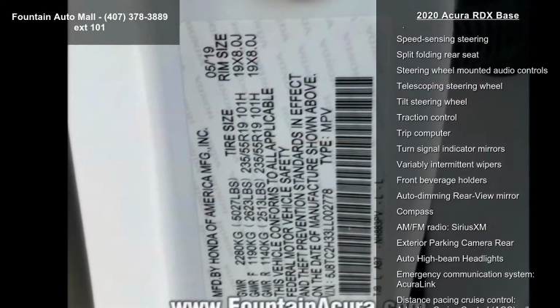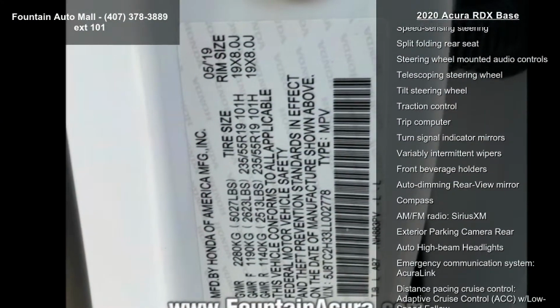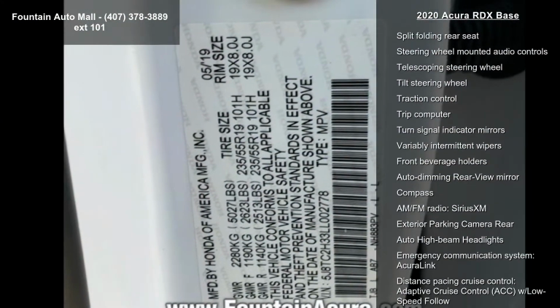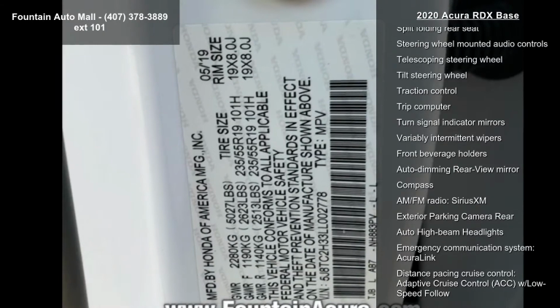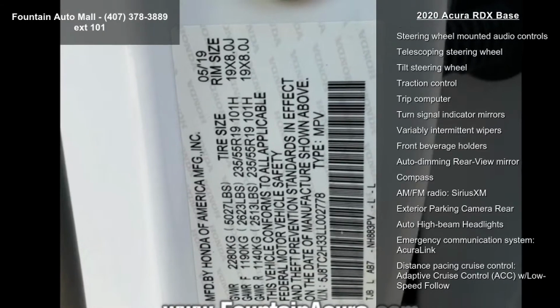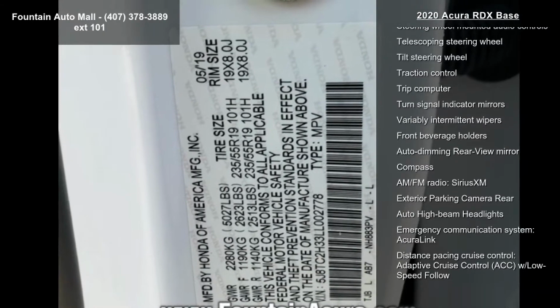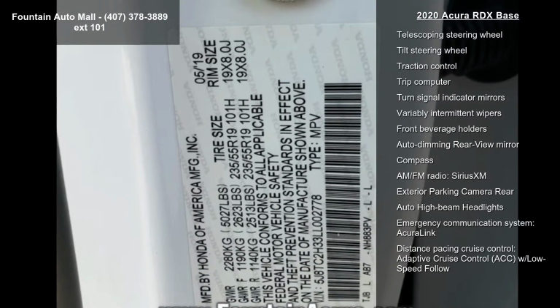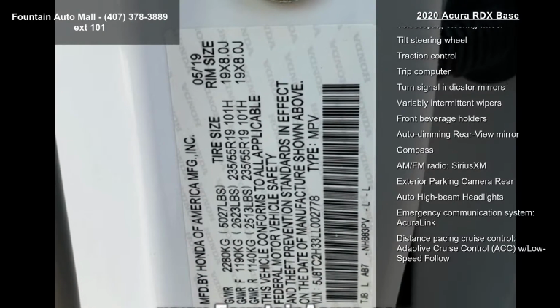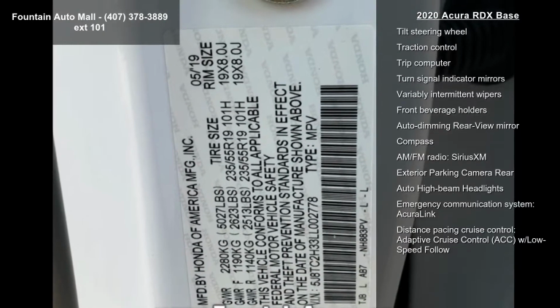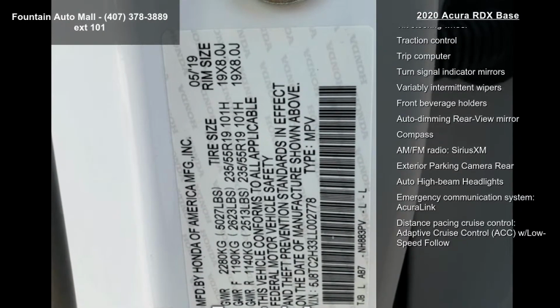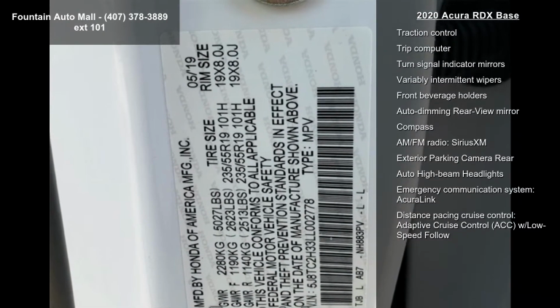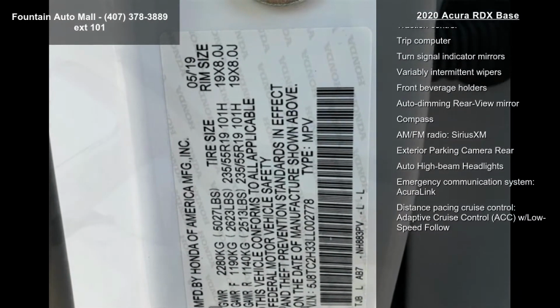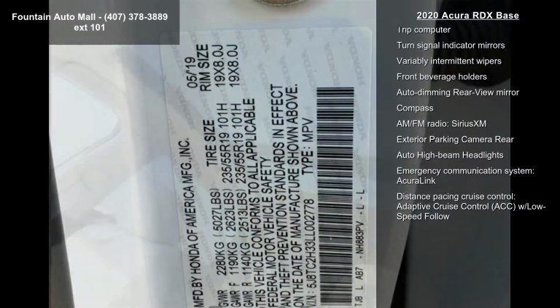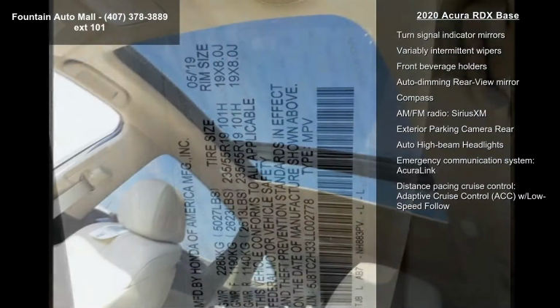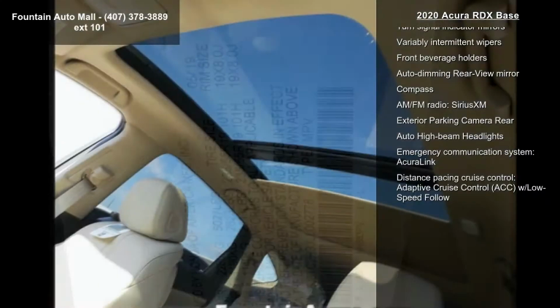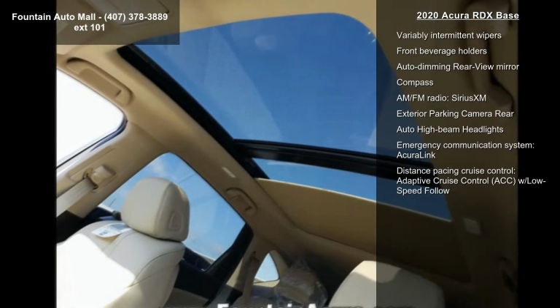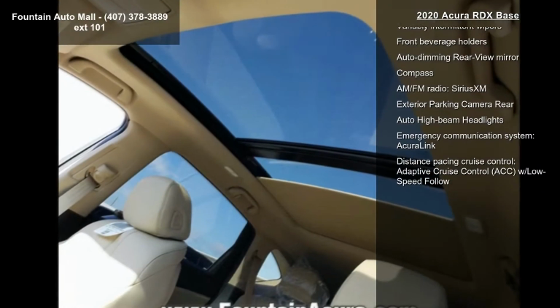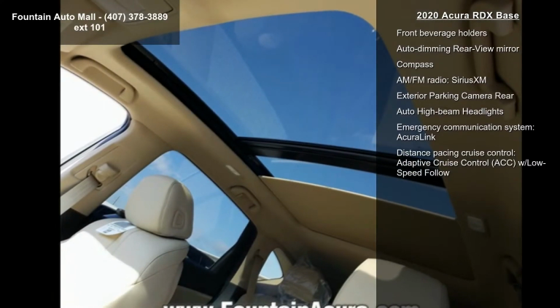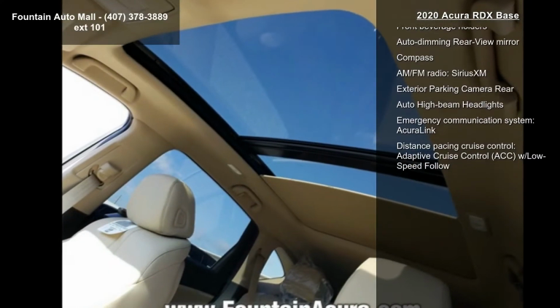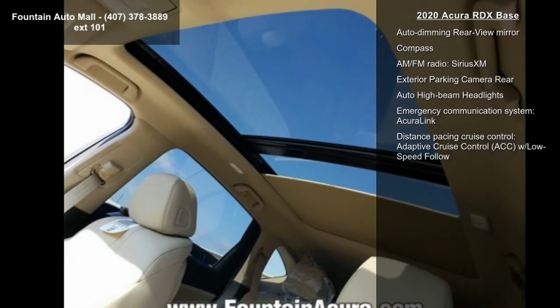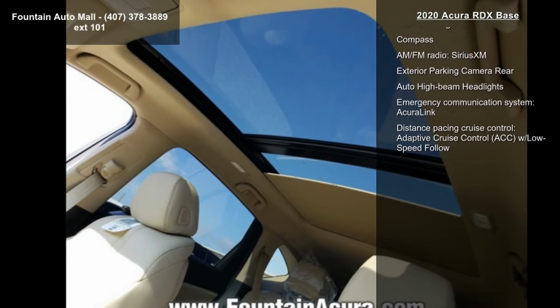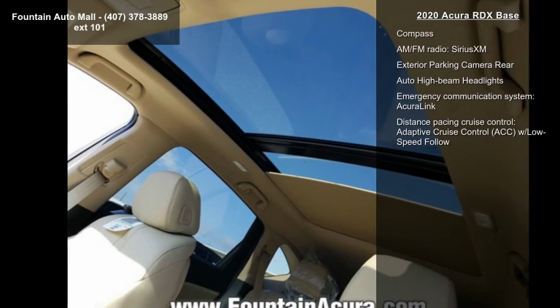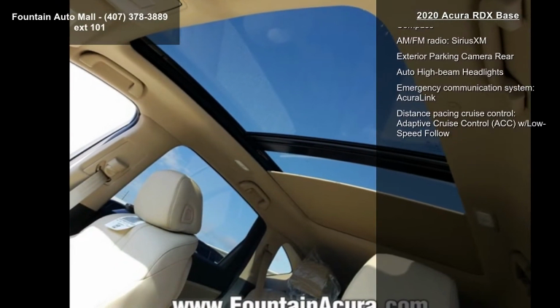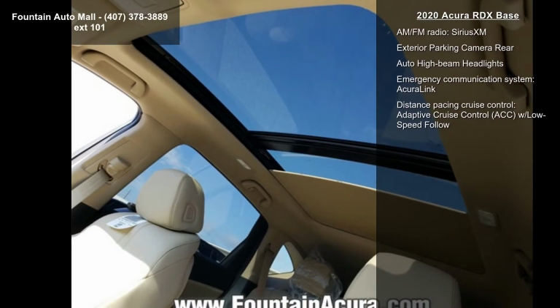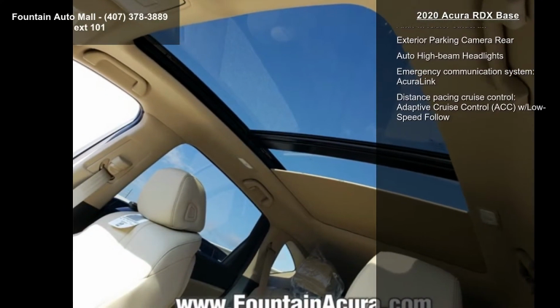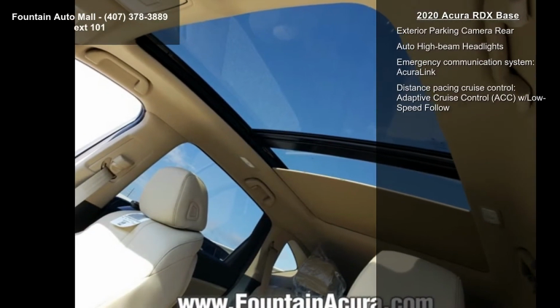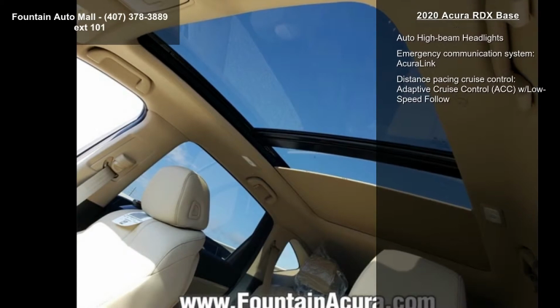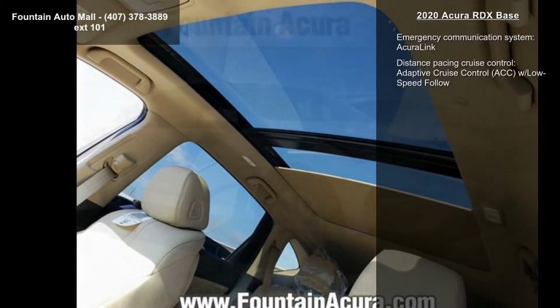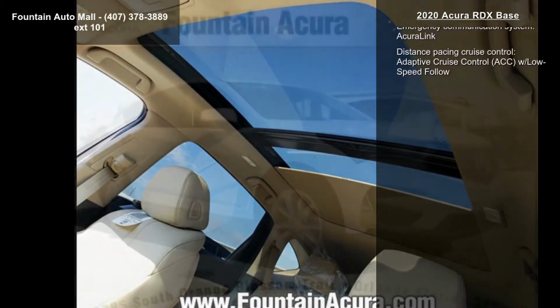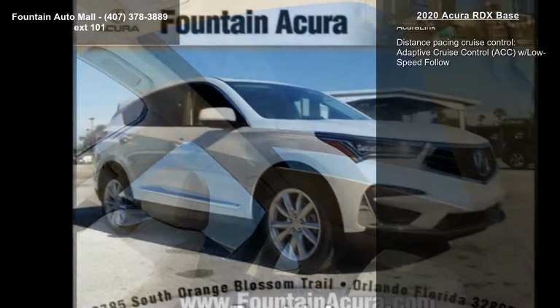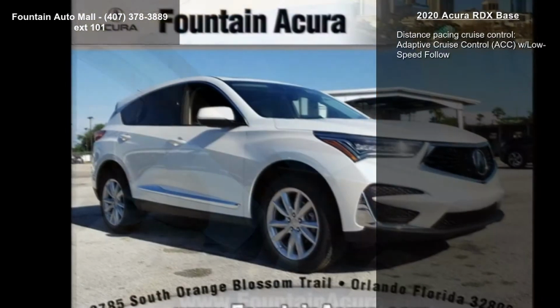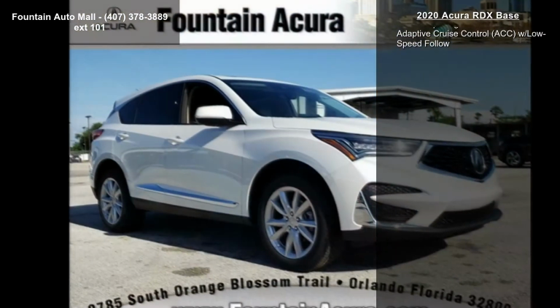Low mileage is an important factor in your purchase and this vehicle delivers a low odometer reading. A test drive is waiting for you — call now to schedule an appointment at our dealership.